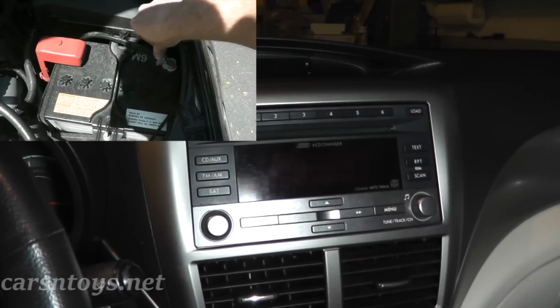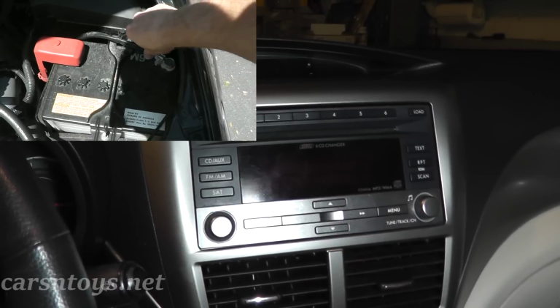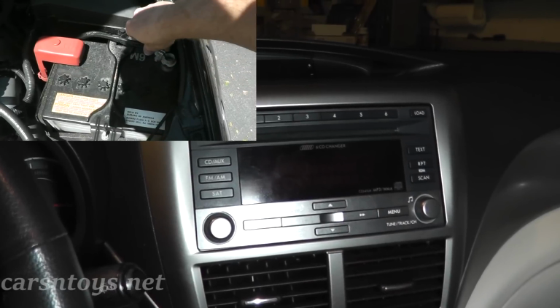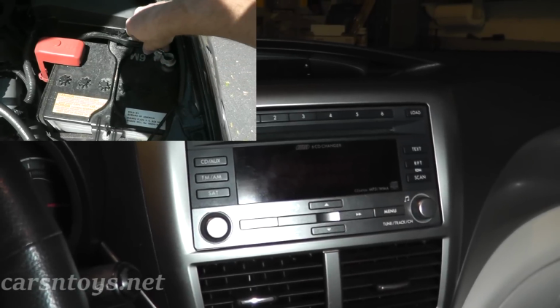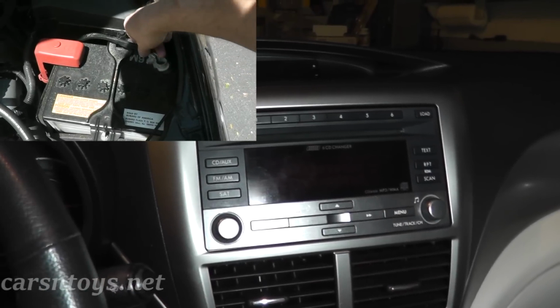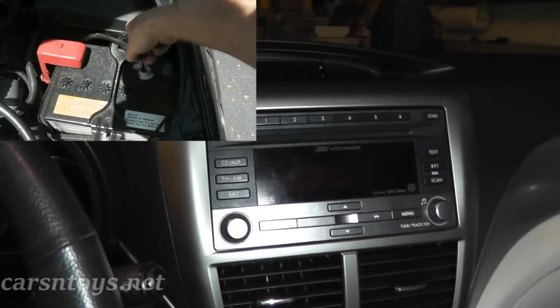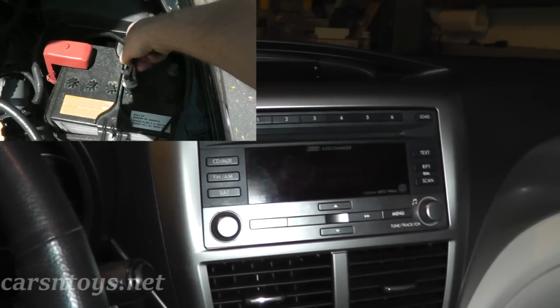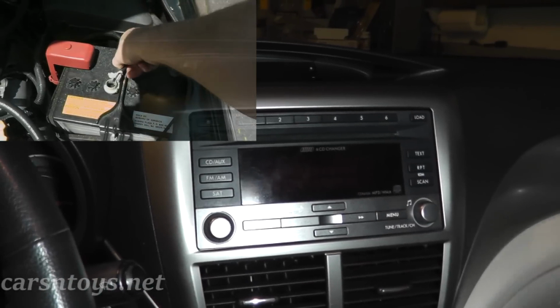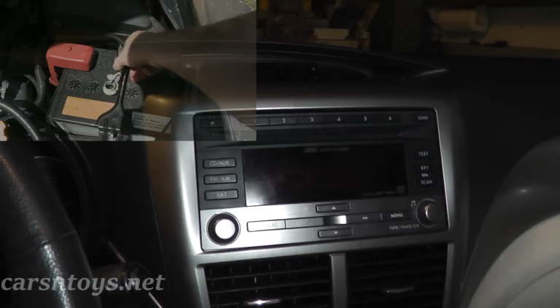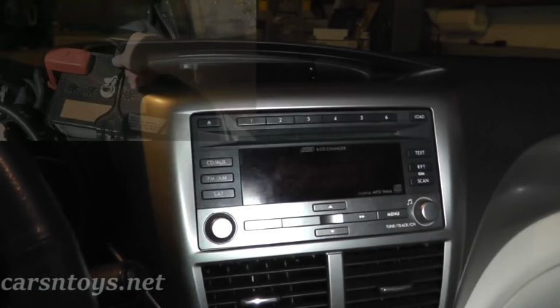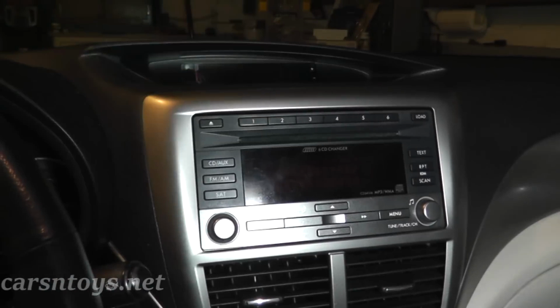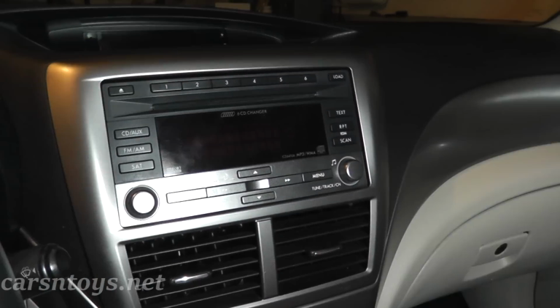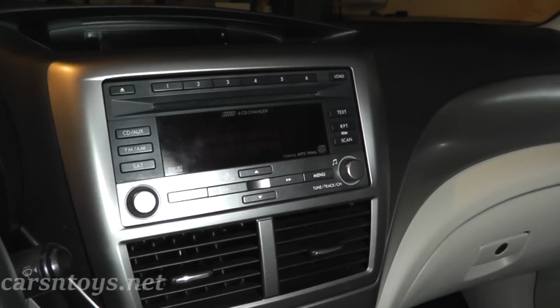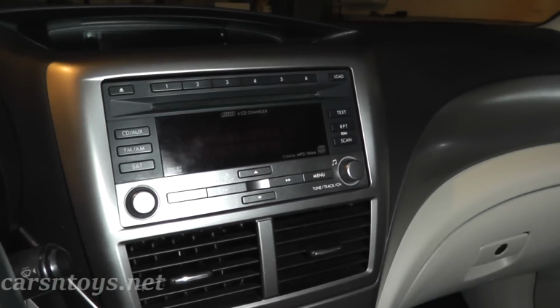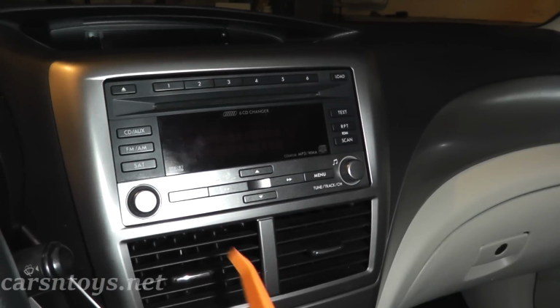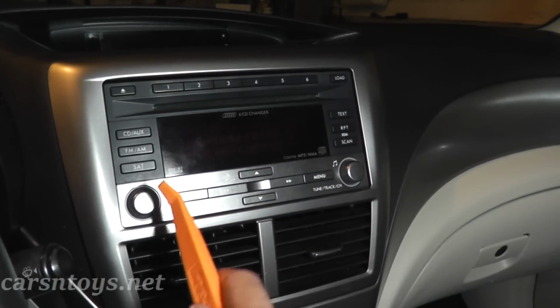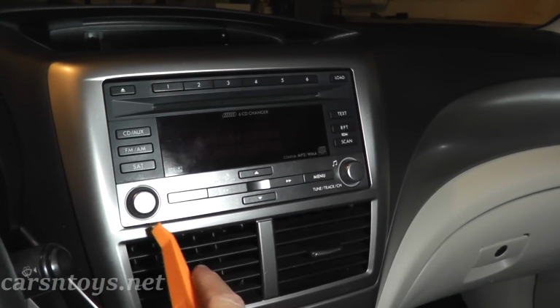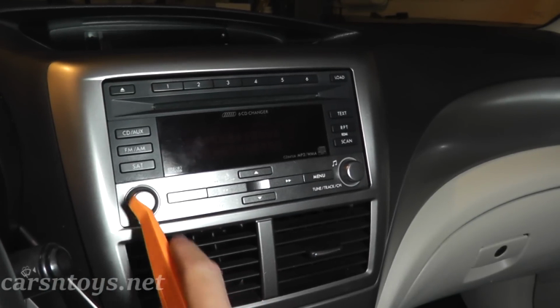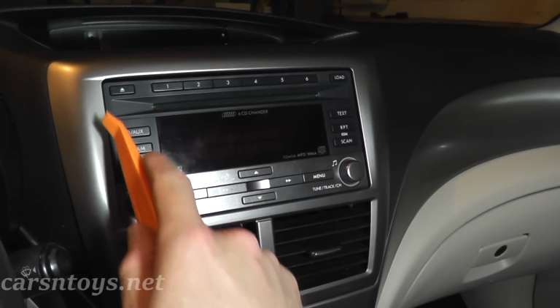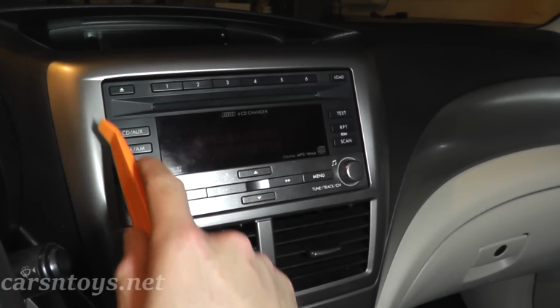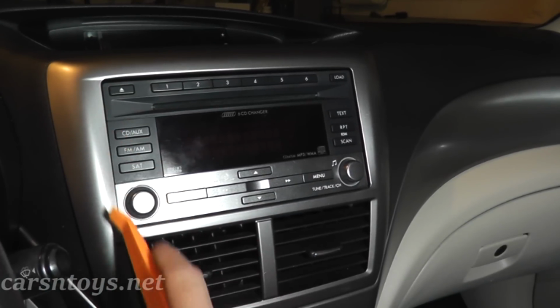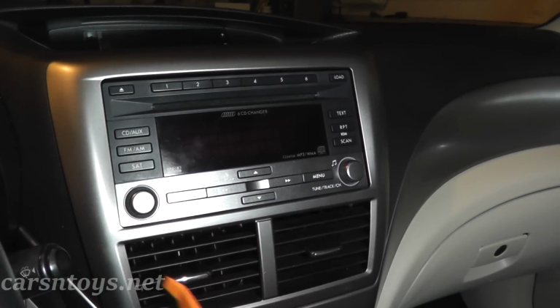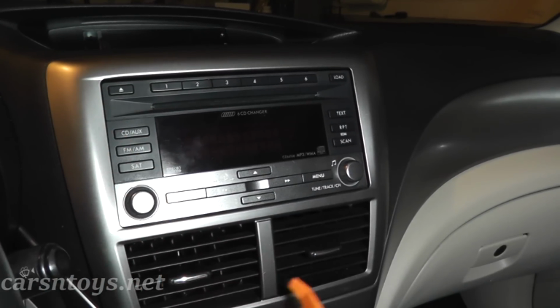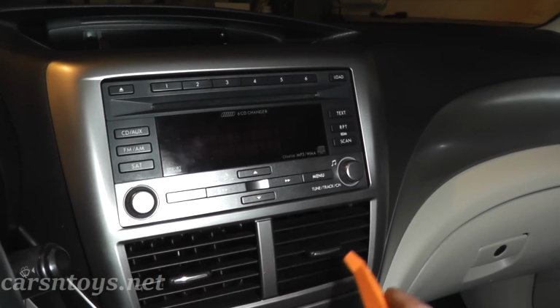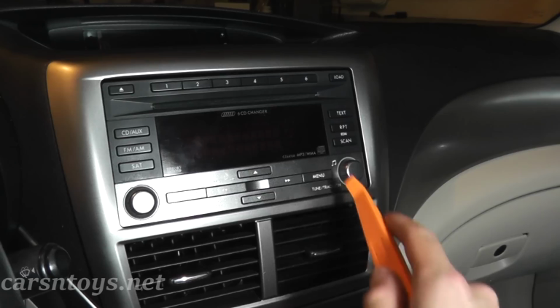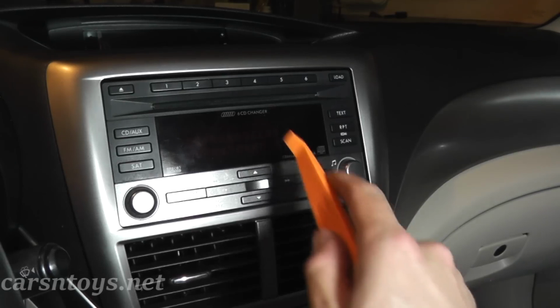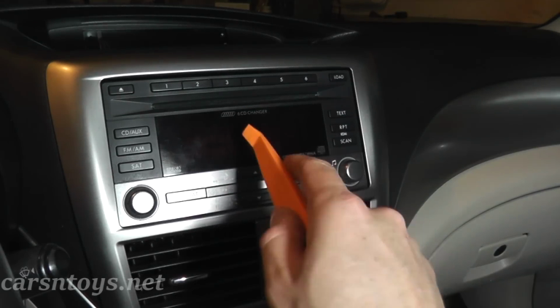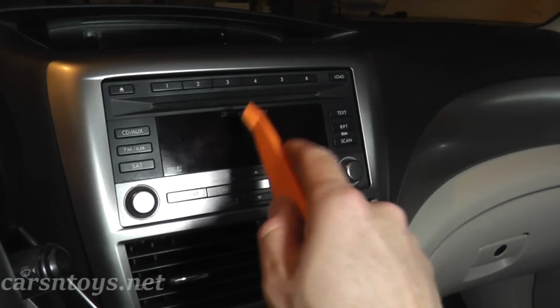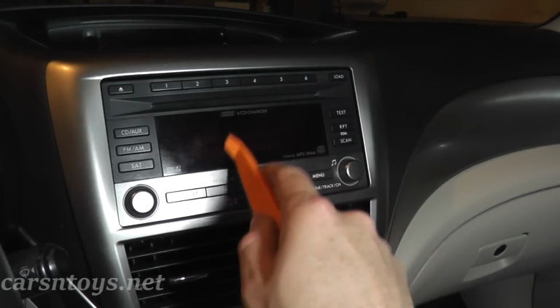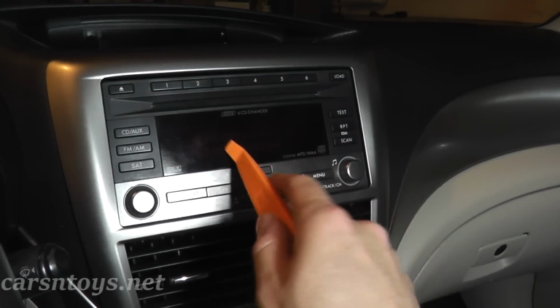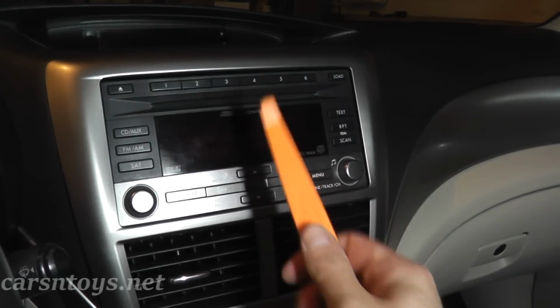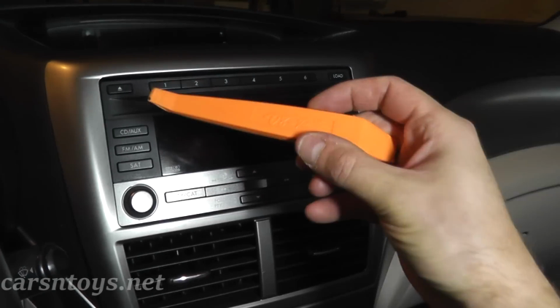Before you begin this job, make sure you disconnect the negative terminal at the battery.